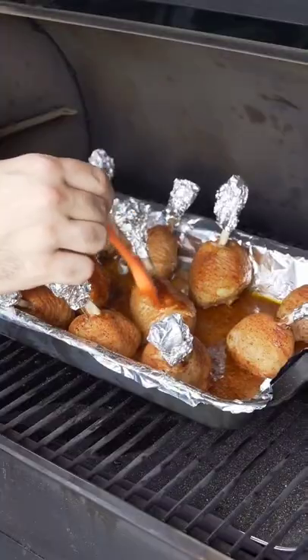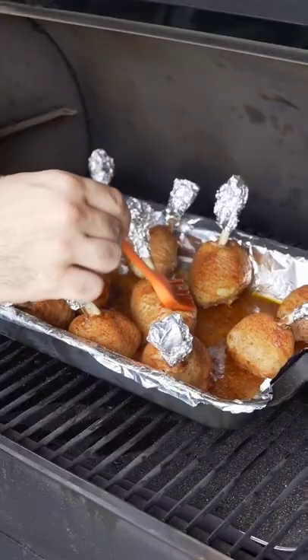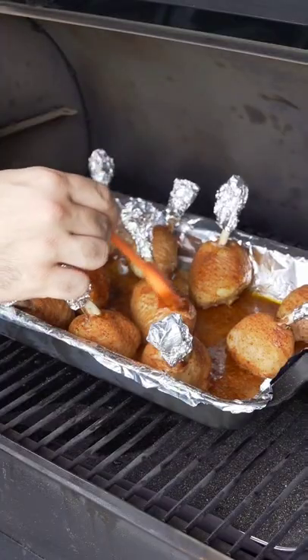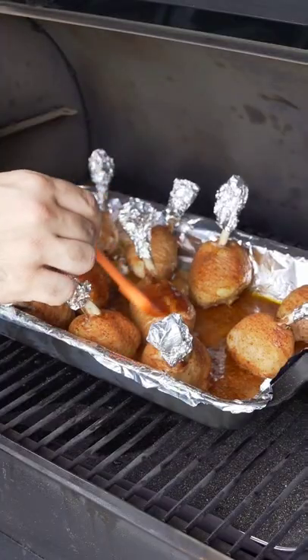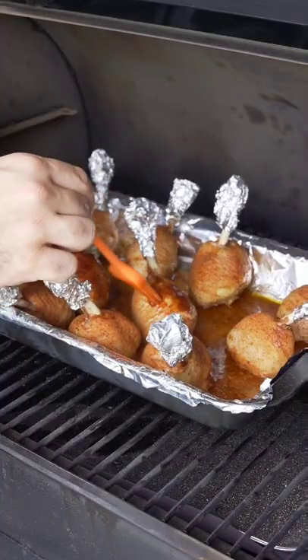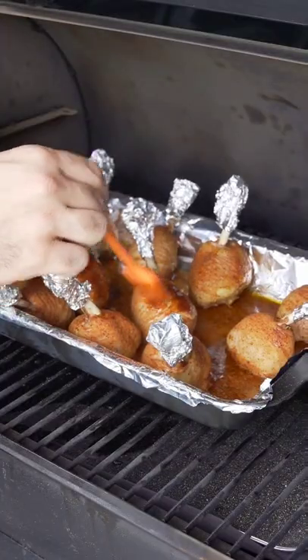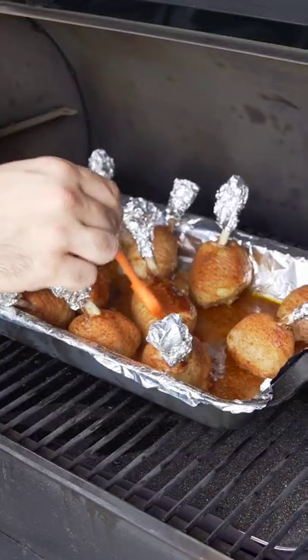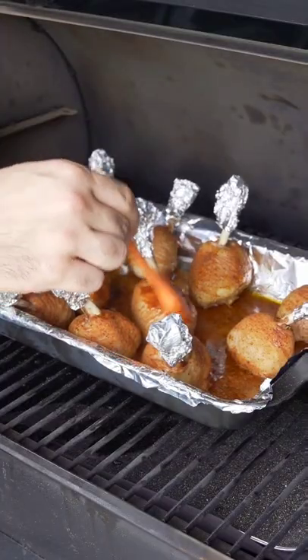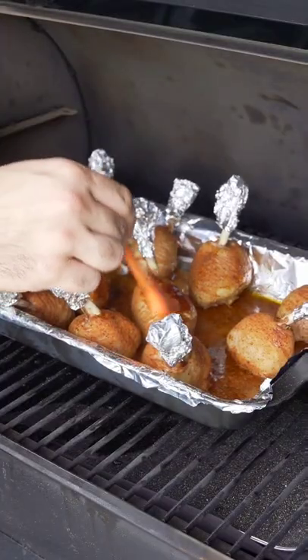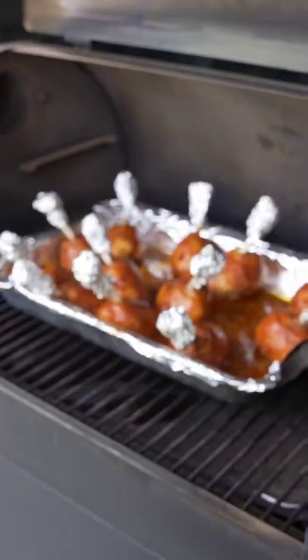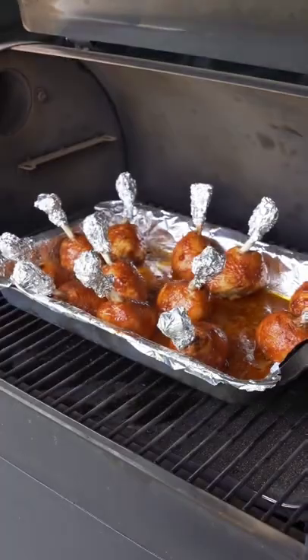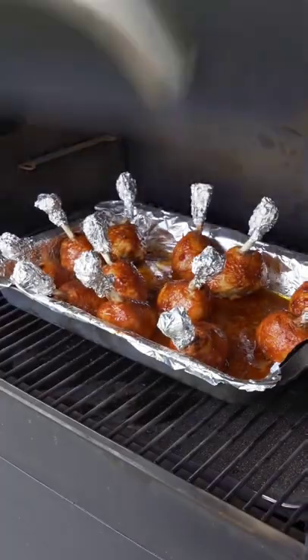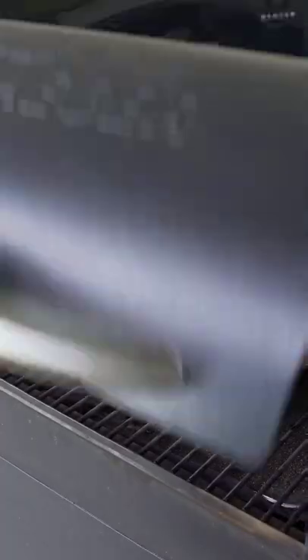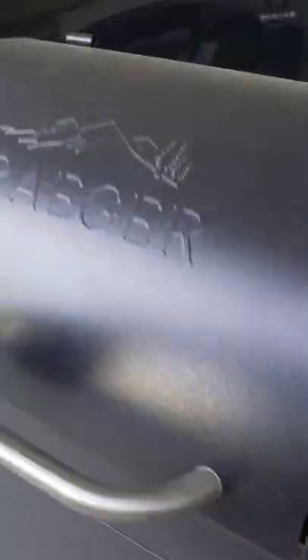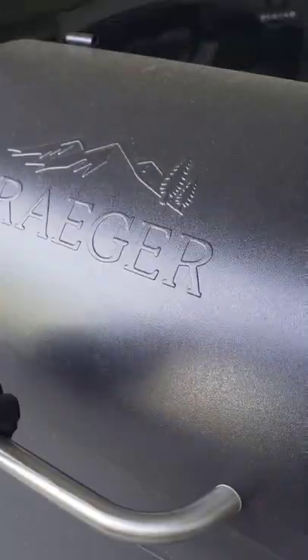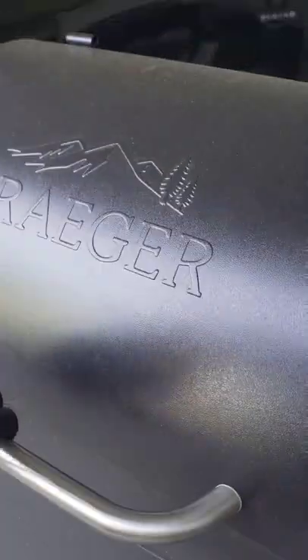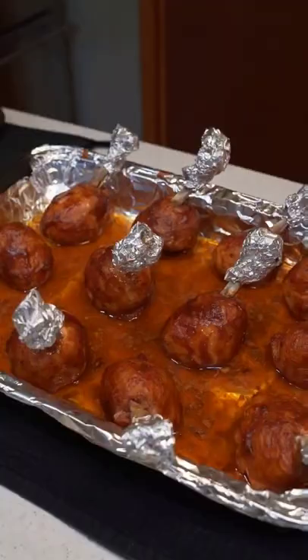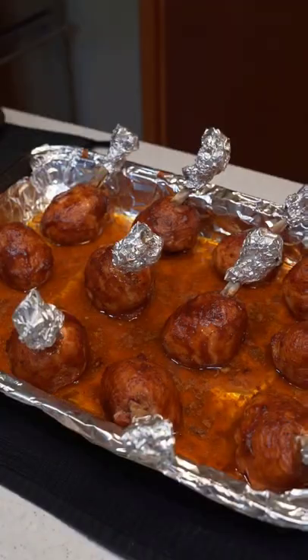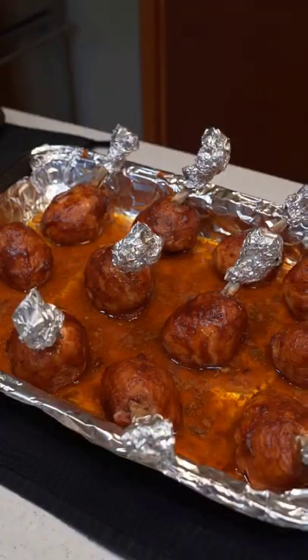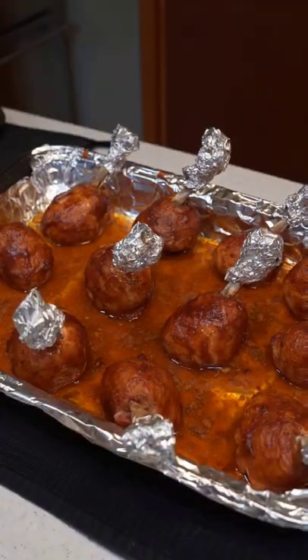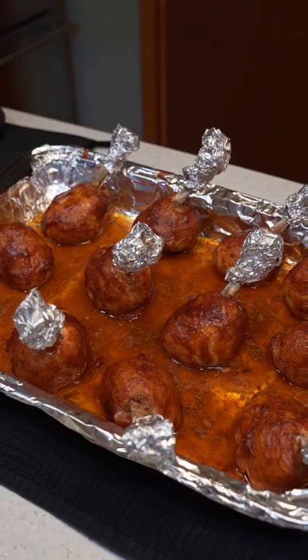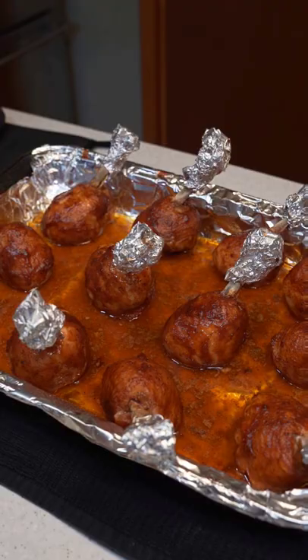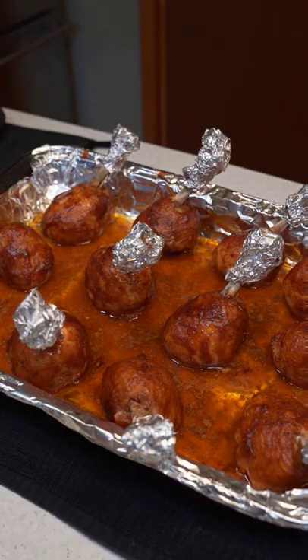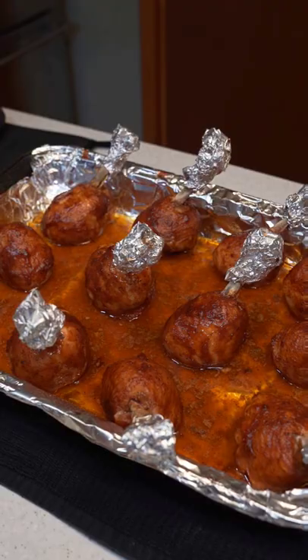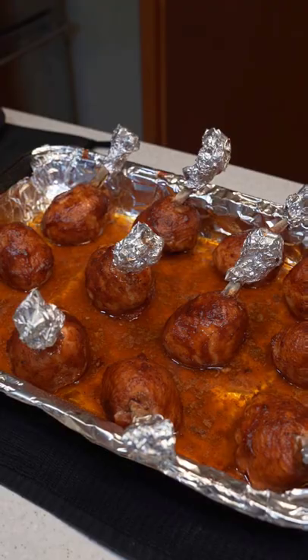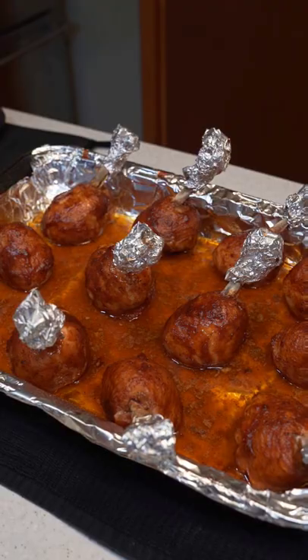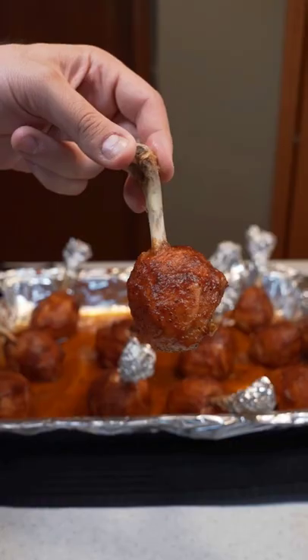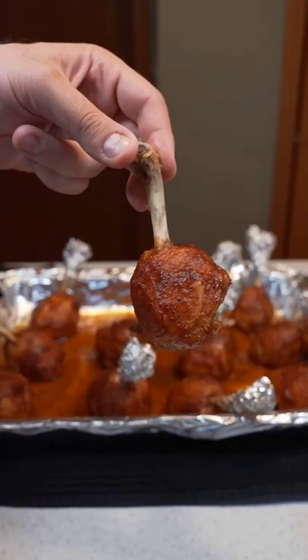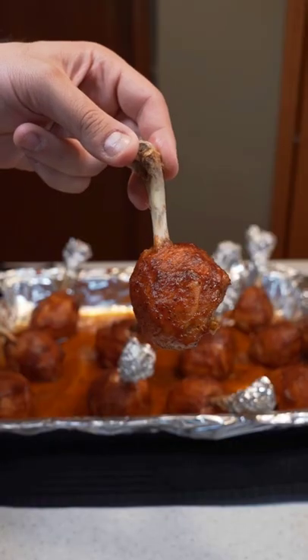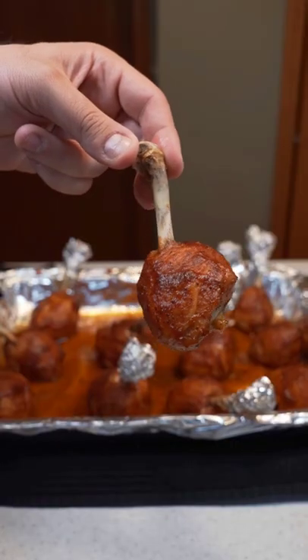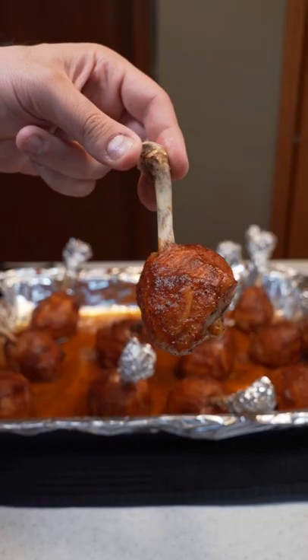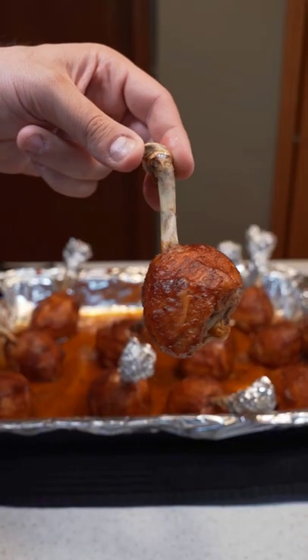Let's finish them off with a coat of BBQ sauce every 5 minutes. Once the sauce is set and we're happy with the color, let's bring them inside, remove the foil, and enjoy.